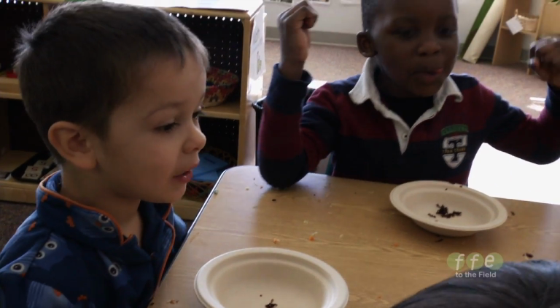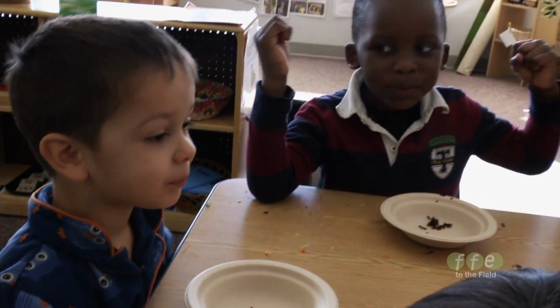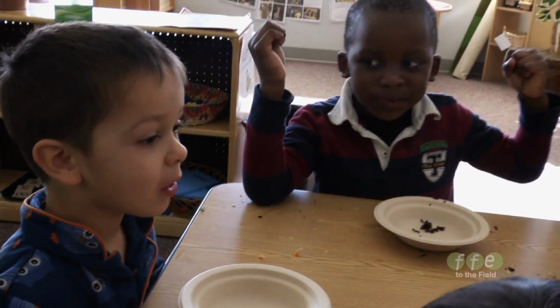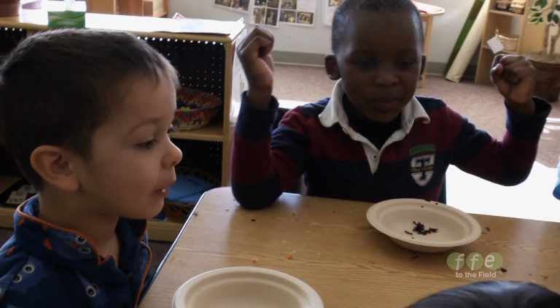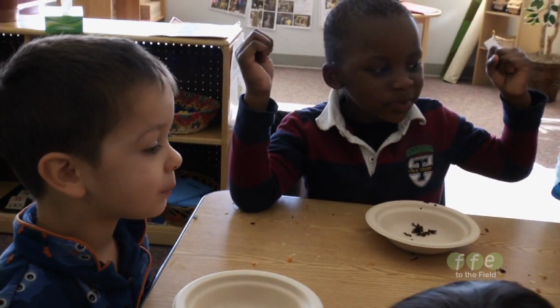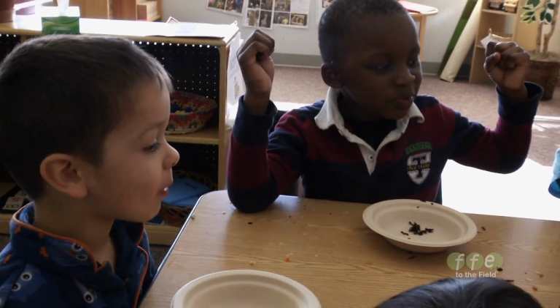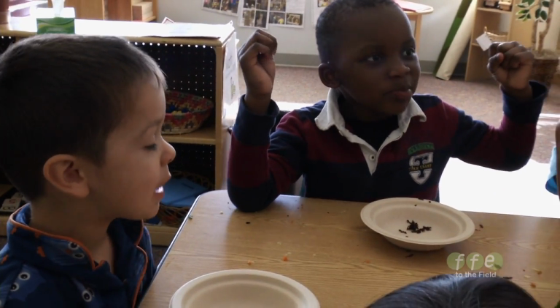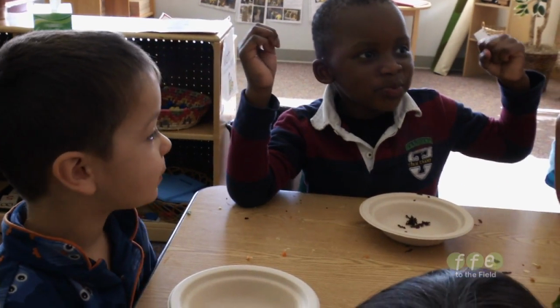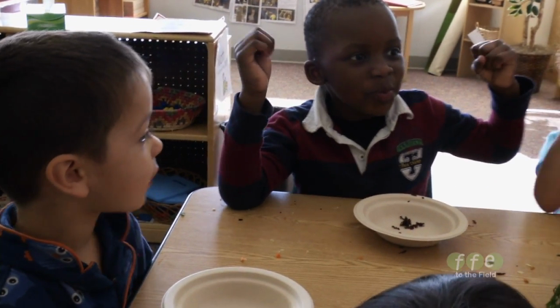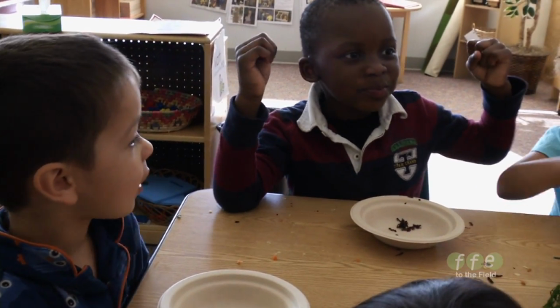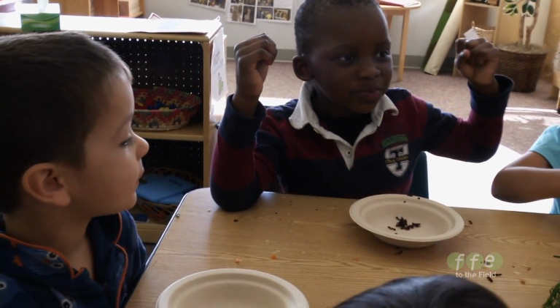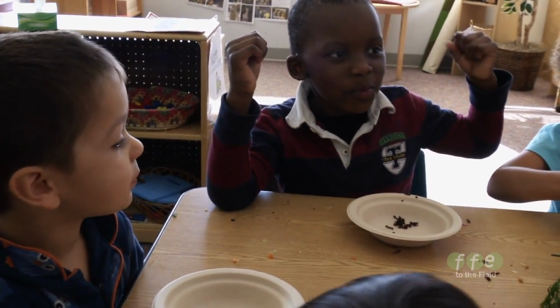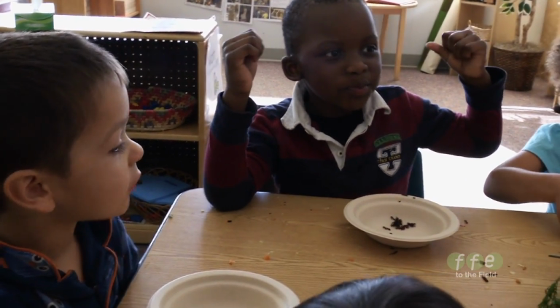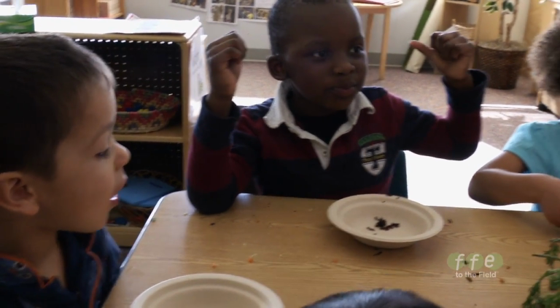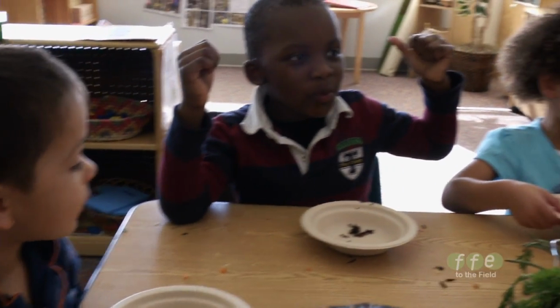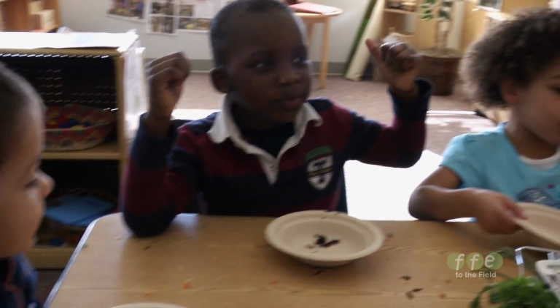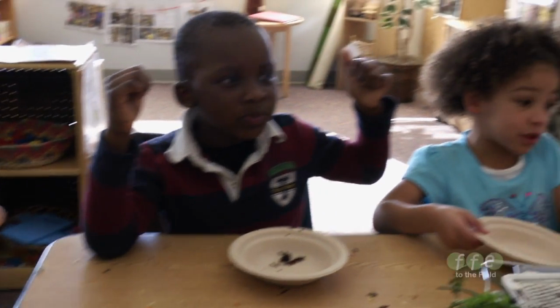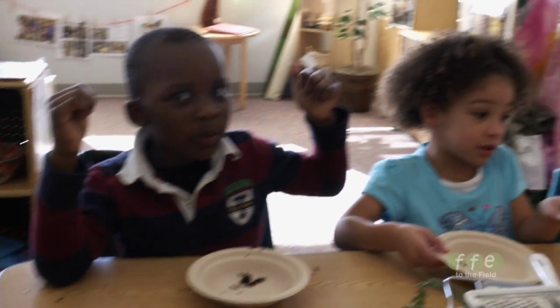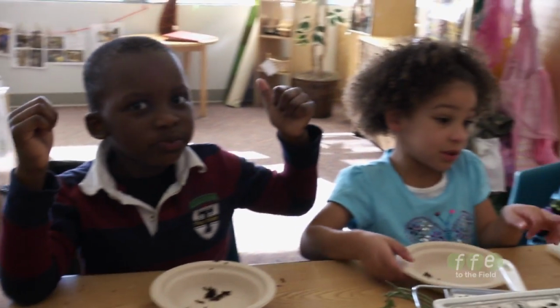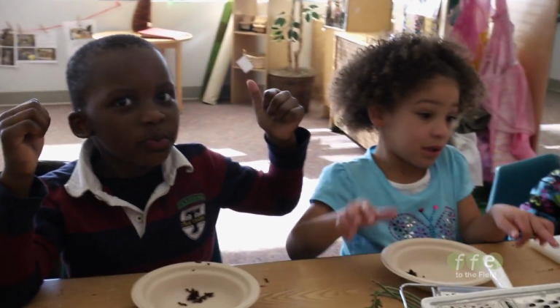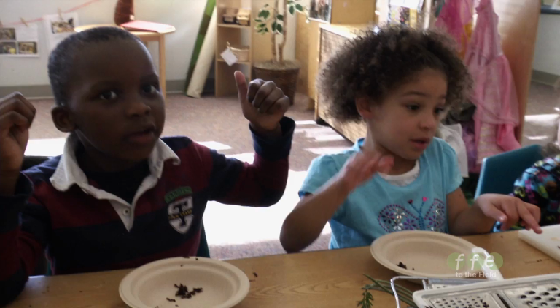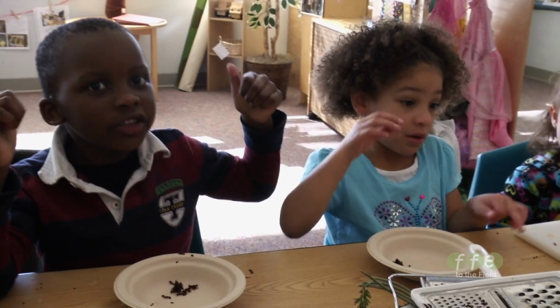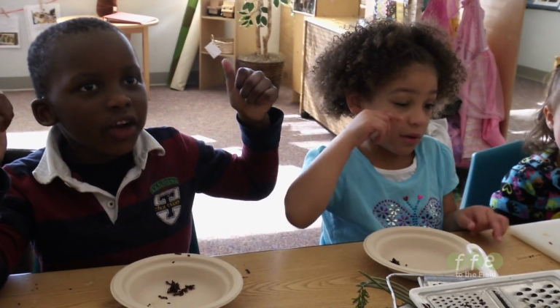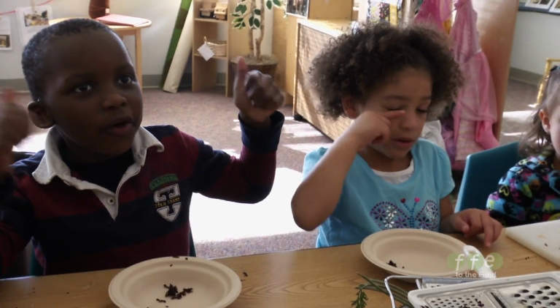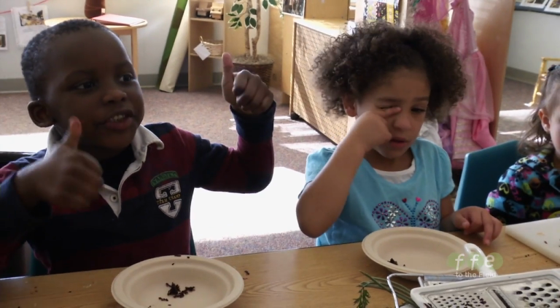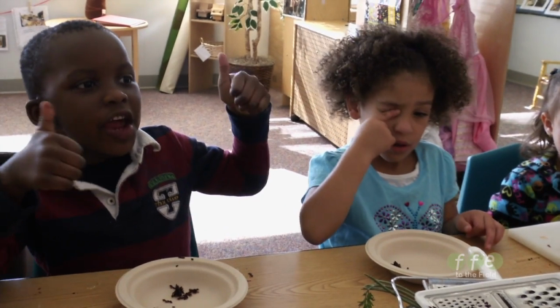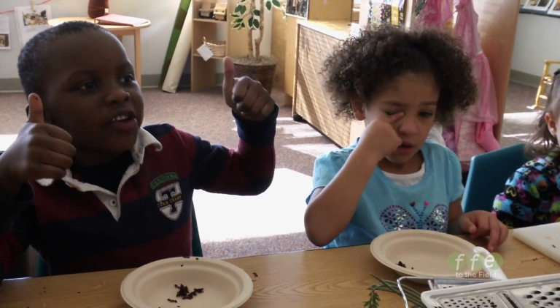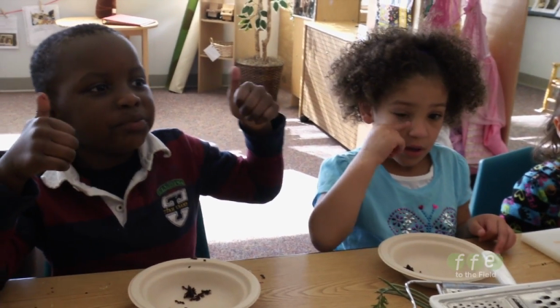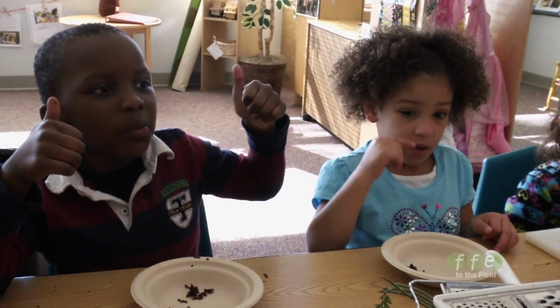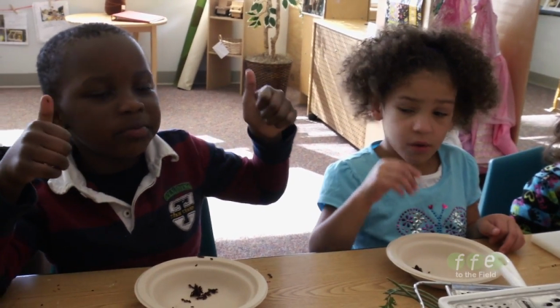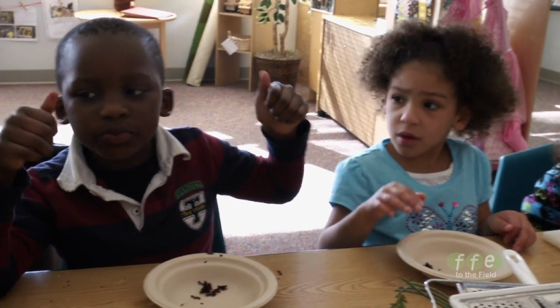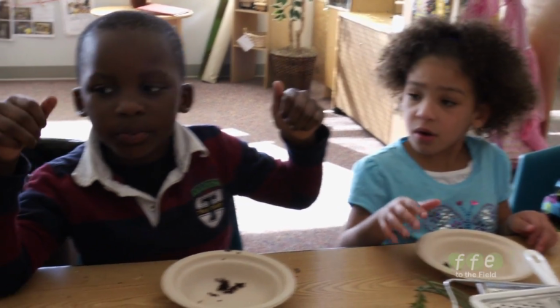What does it taste like? Does it taste like an orange carrot? It tastes like an orange carrot. I want more.